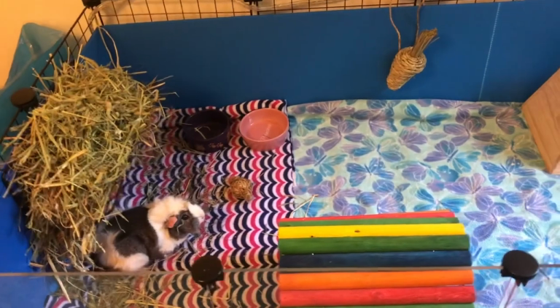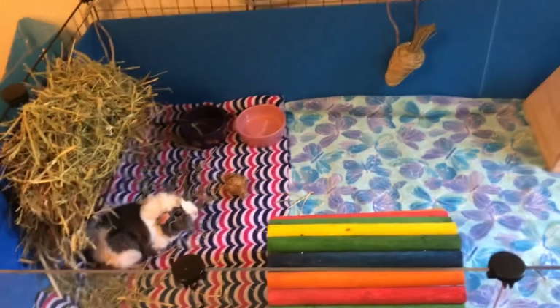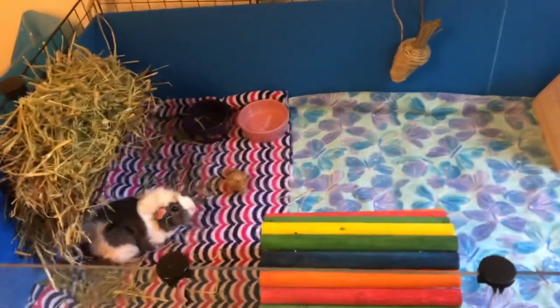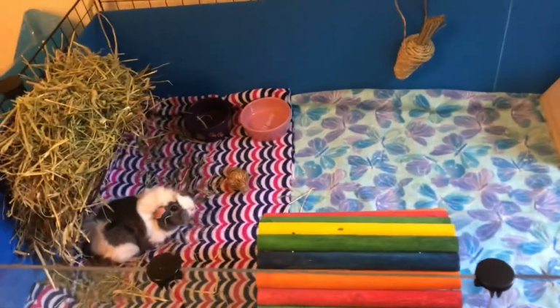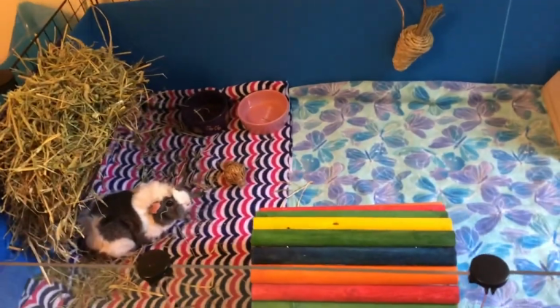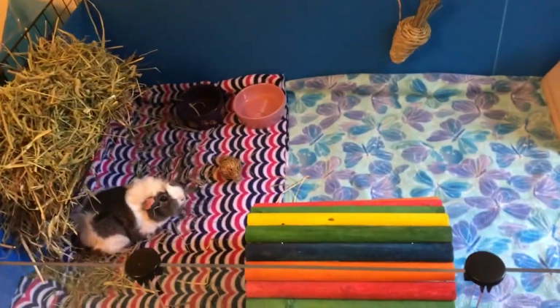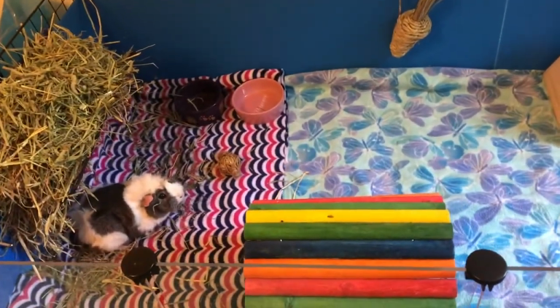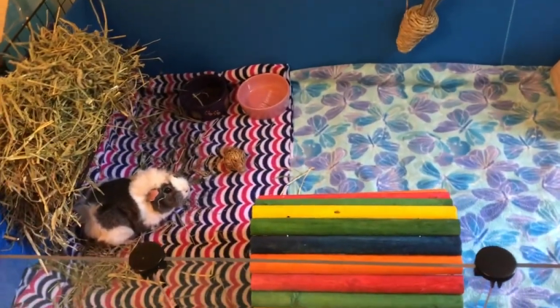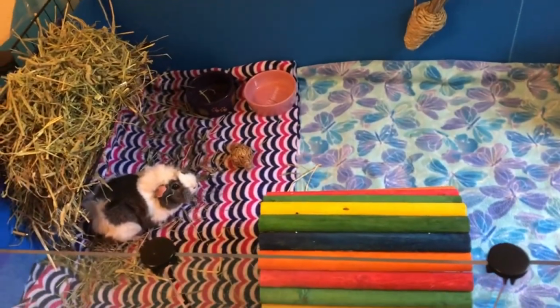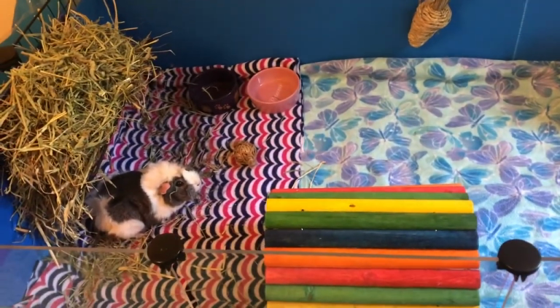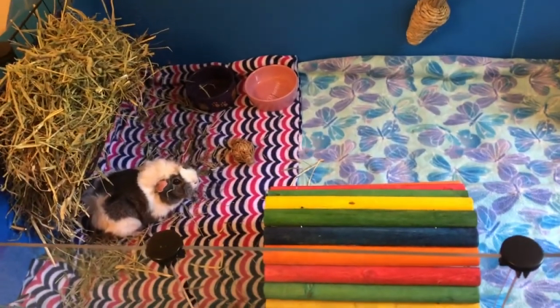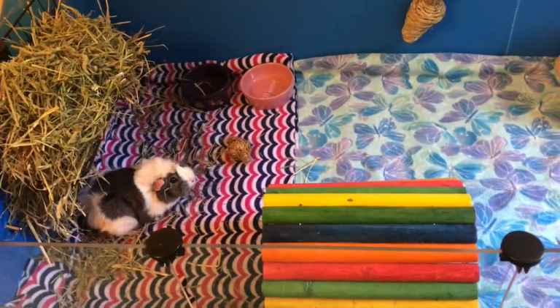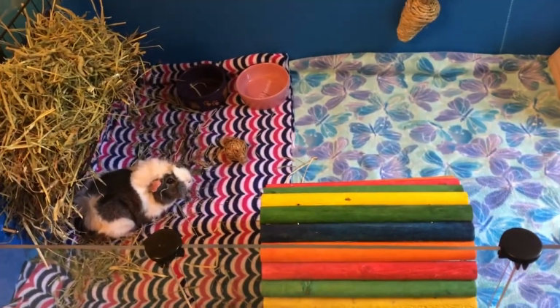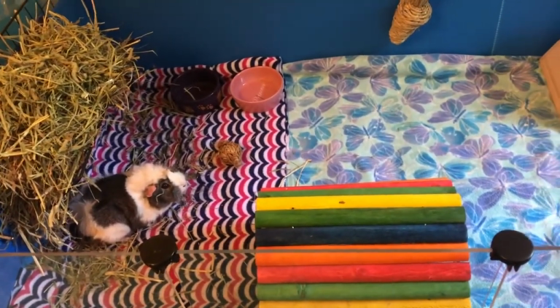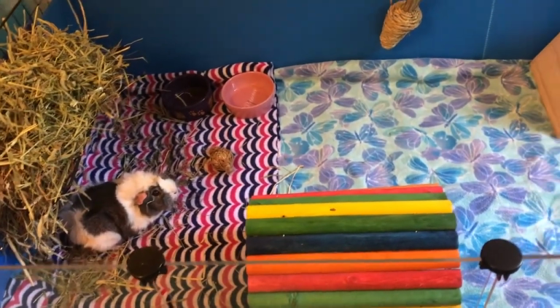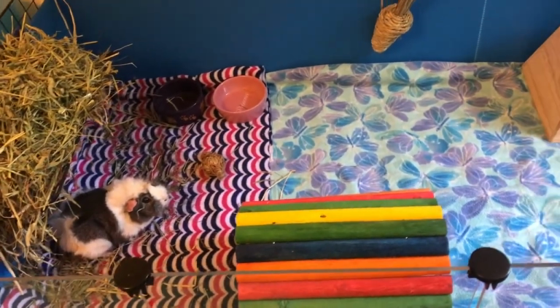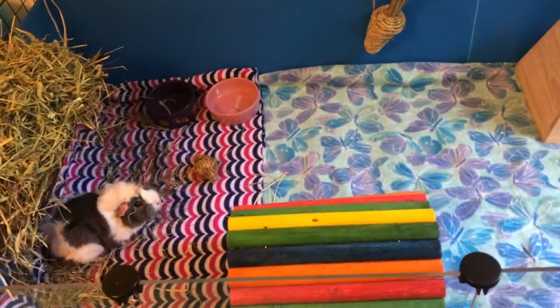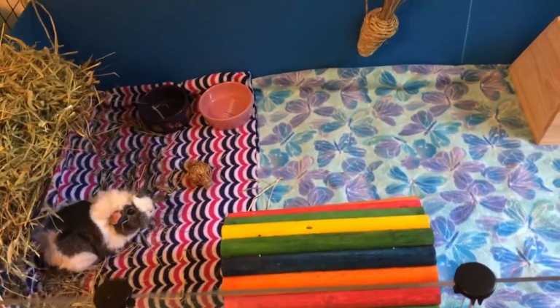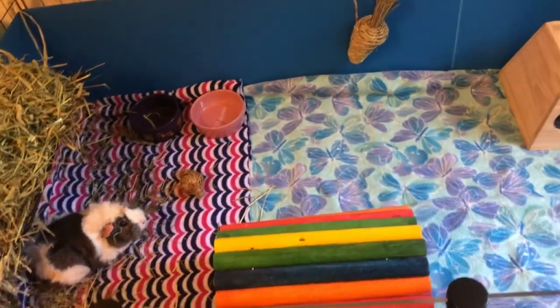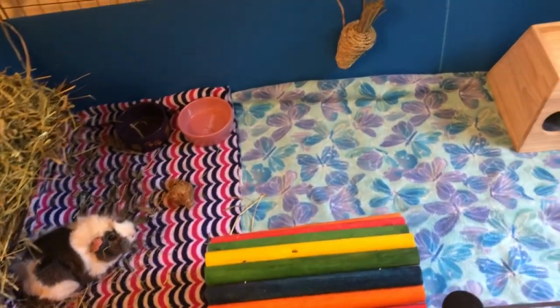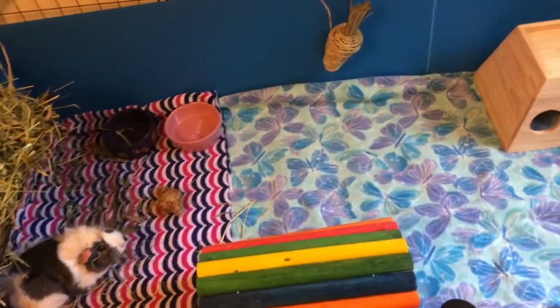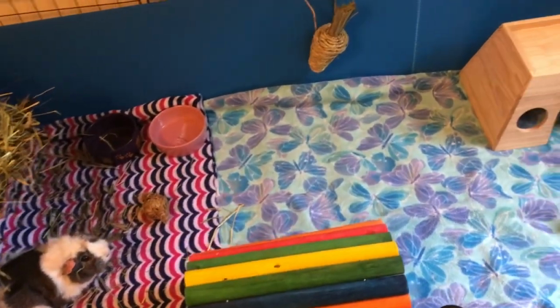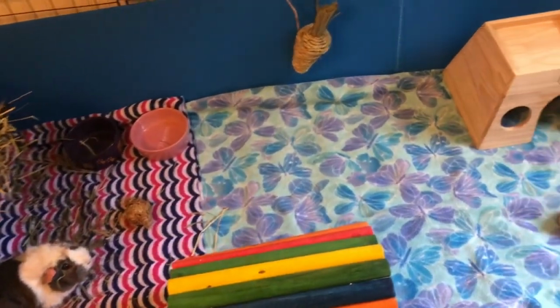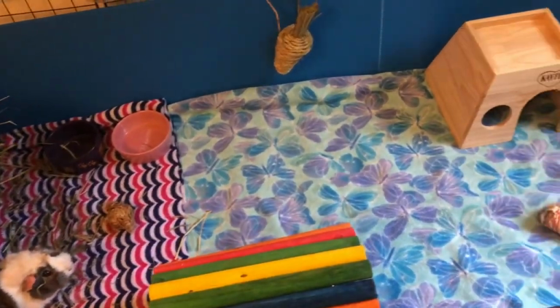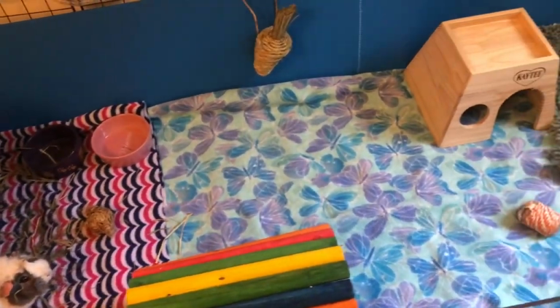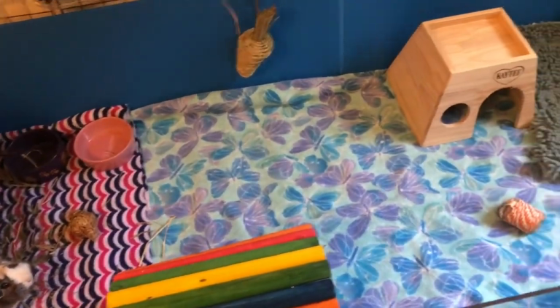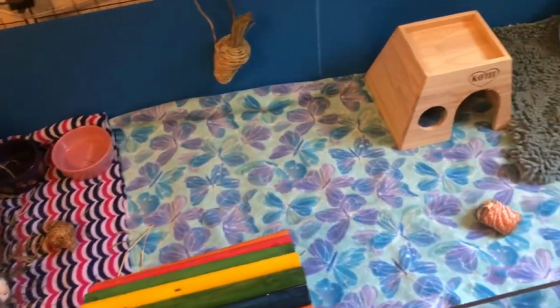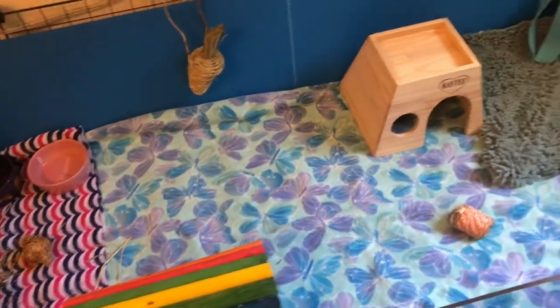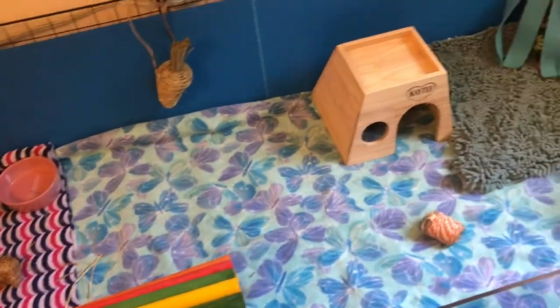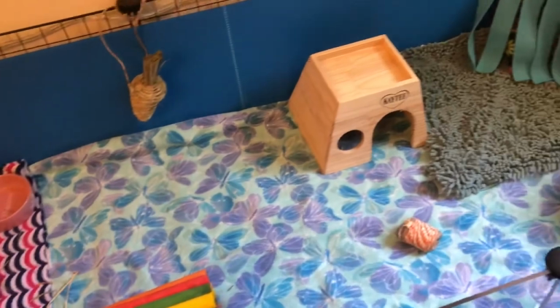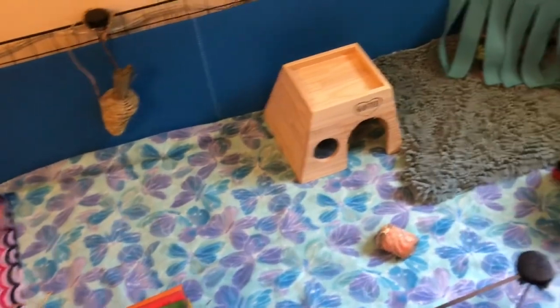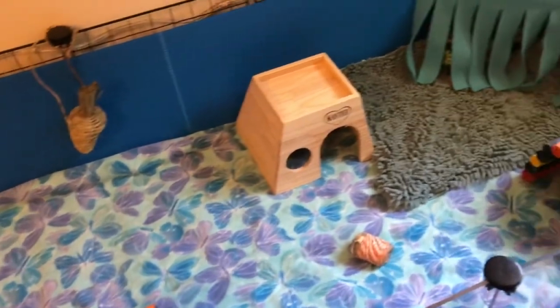Hello and welcome back to Piggy's World. Today's video is going to be a cage tour.